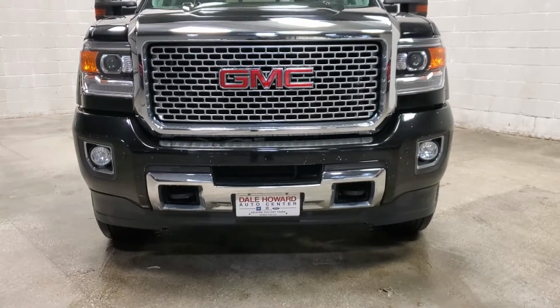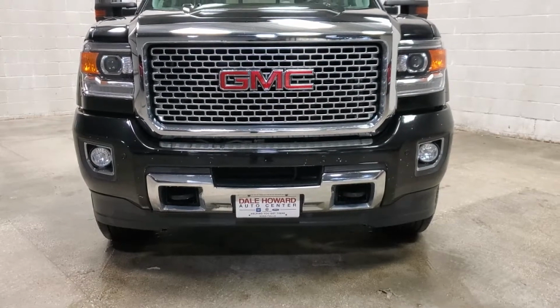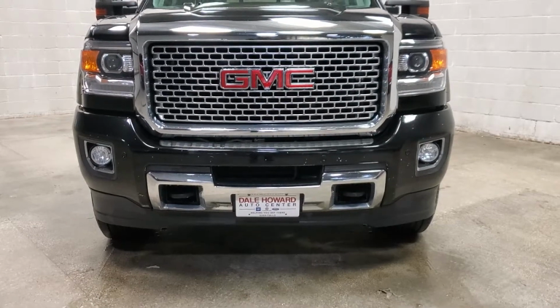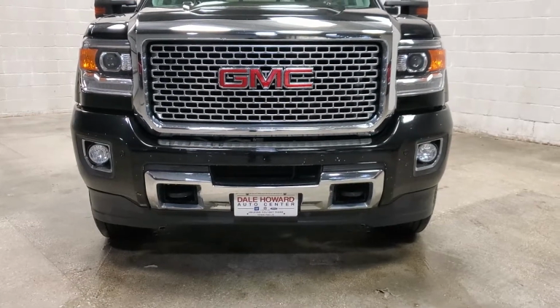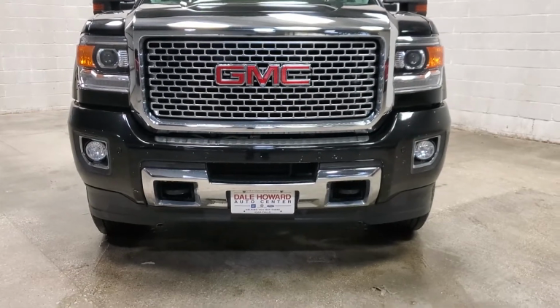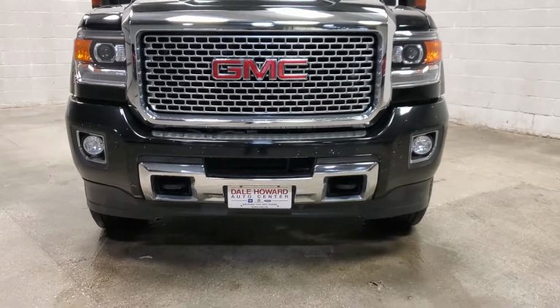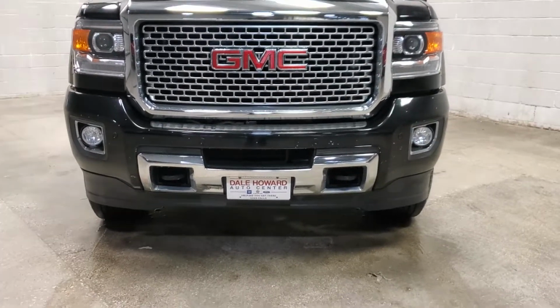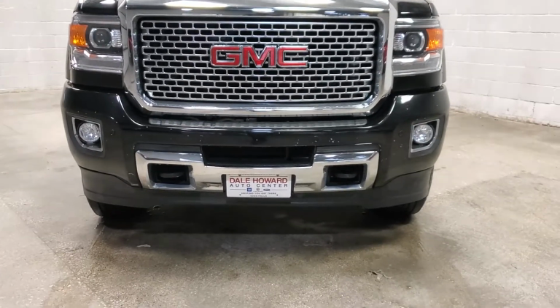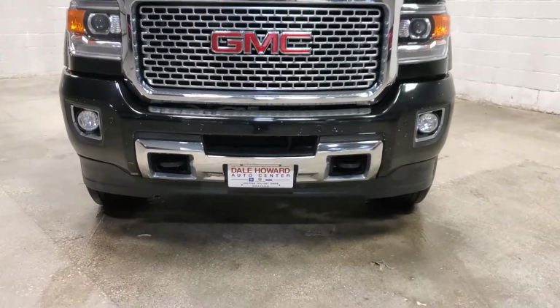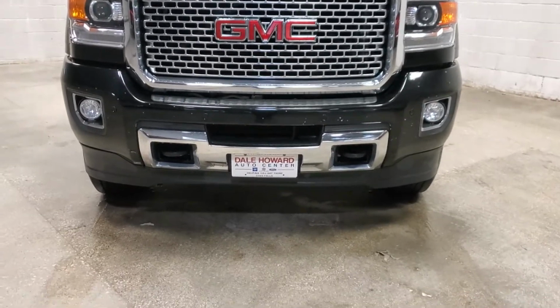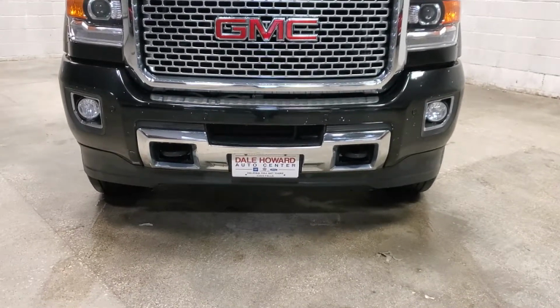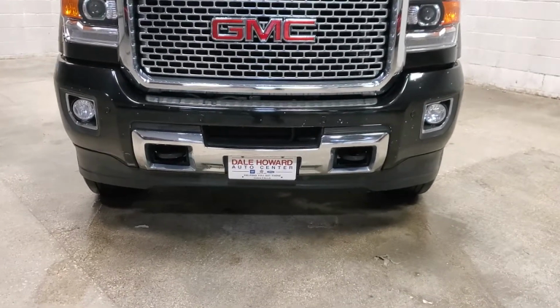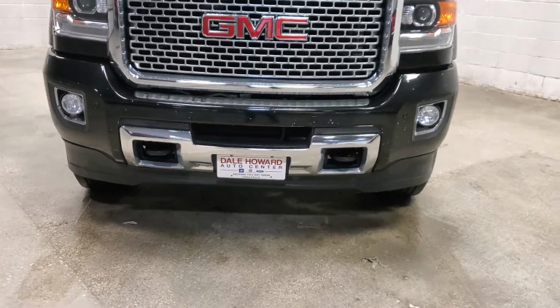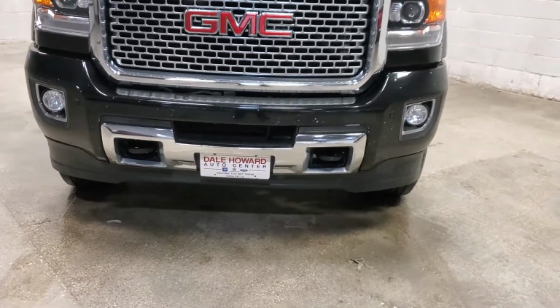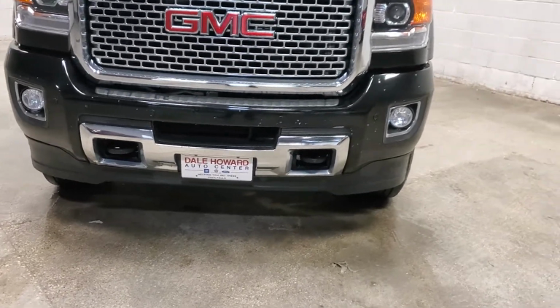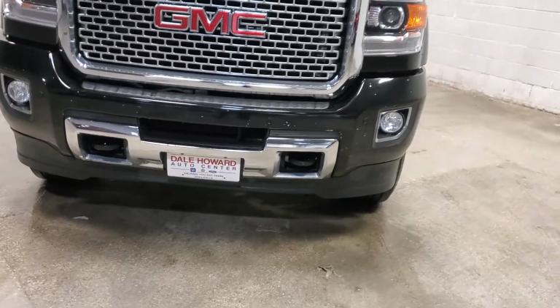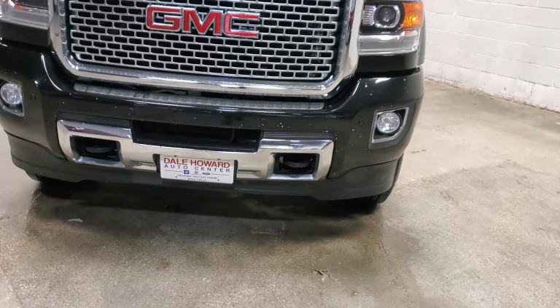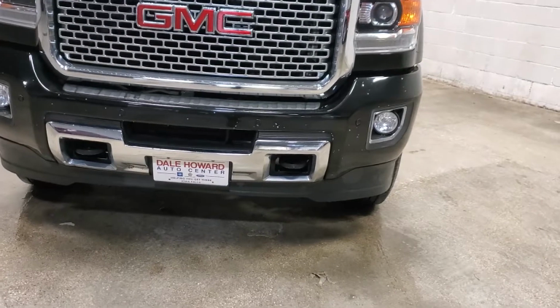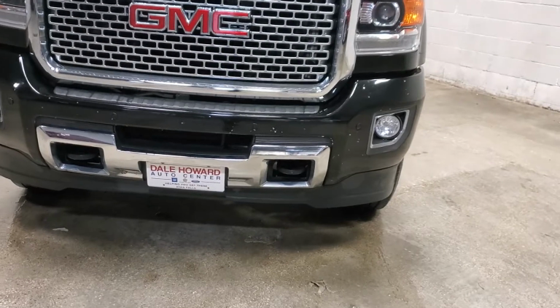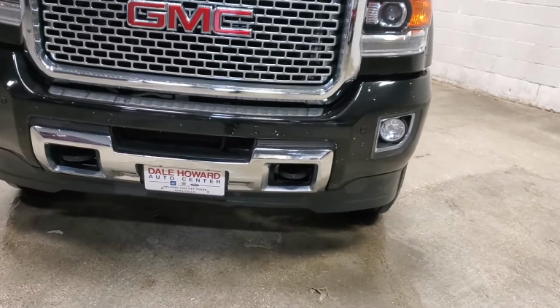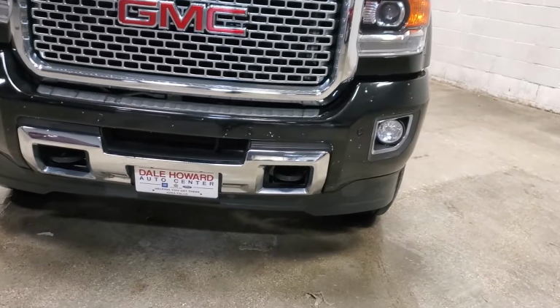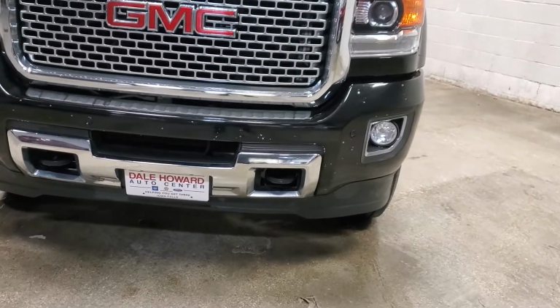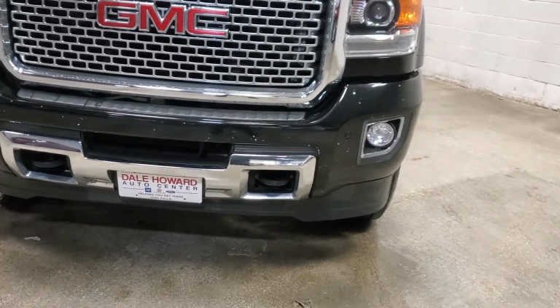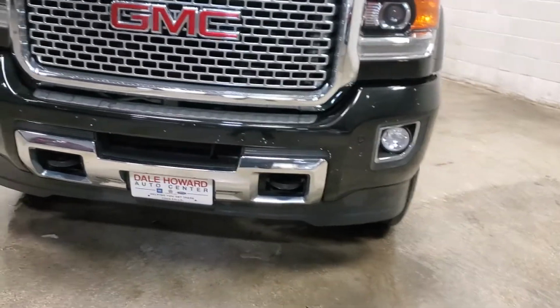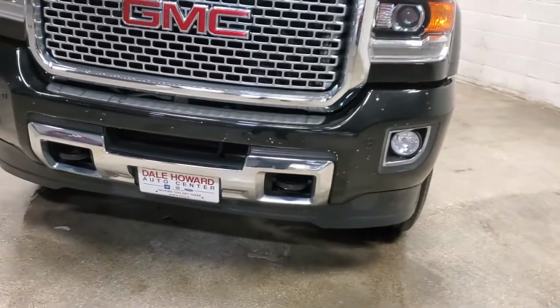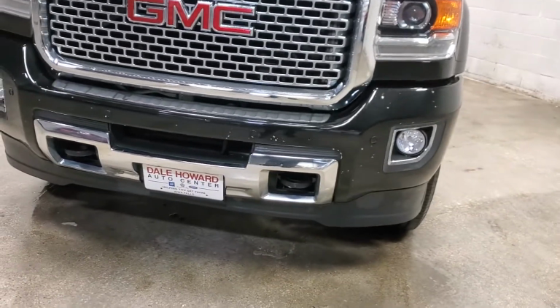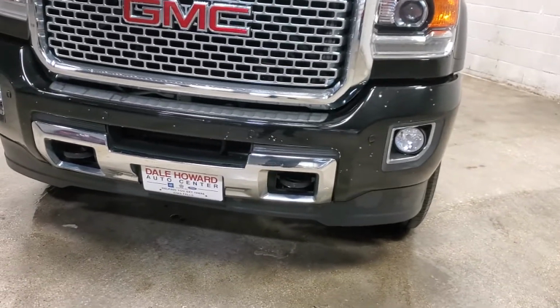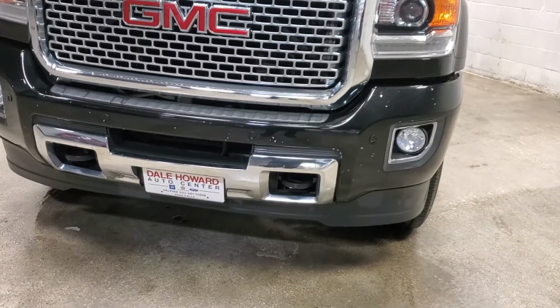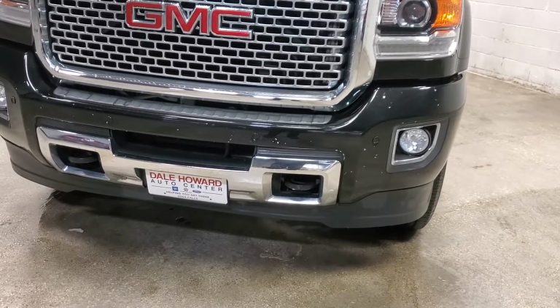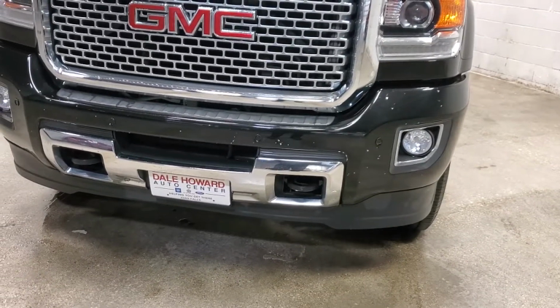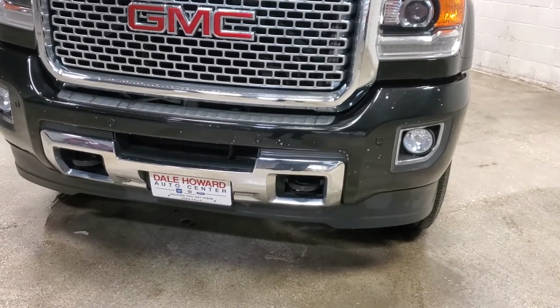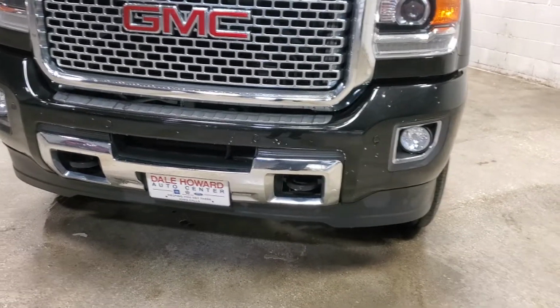Hi, I'm JJ Lindquist with Dale Howard Auto here in Iowa Falls and this is our 2016 GMC Sierra 3500 HD Denali.